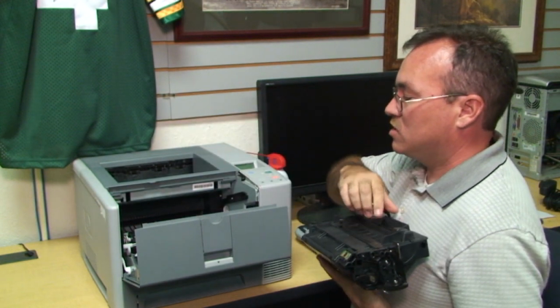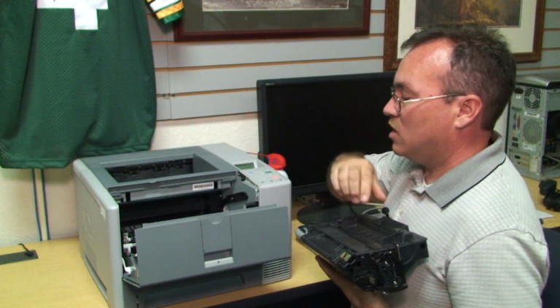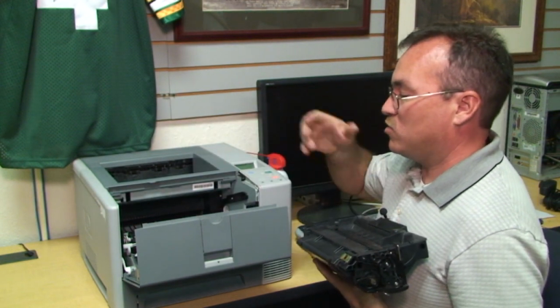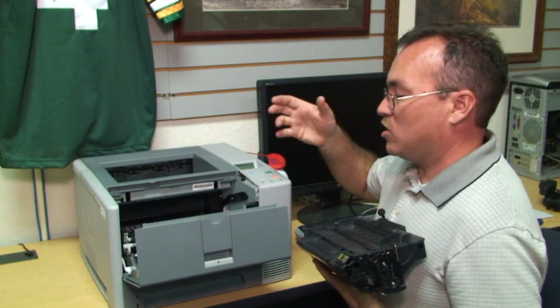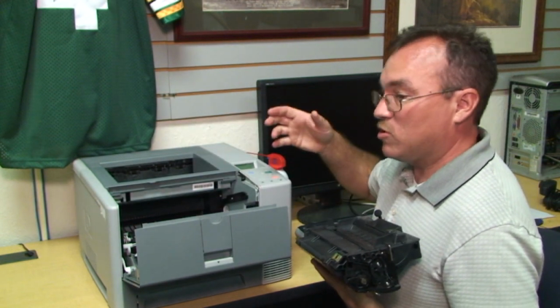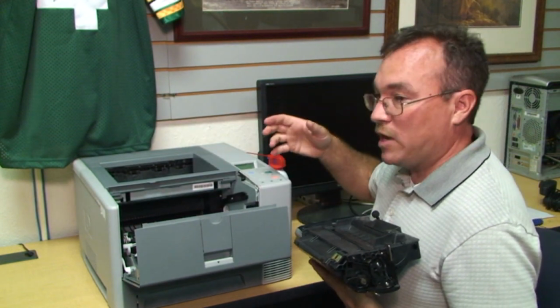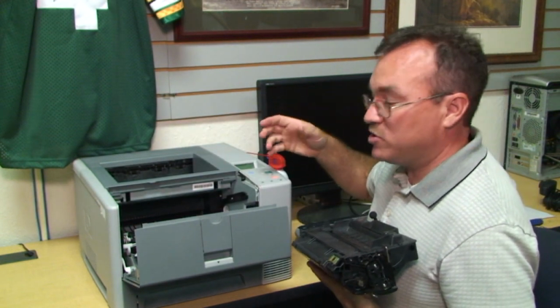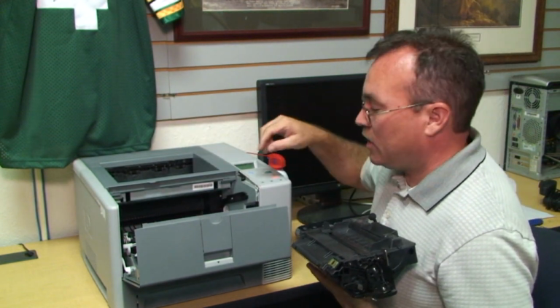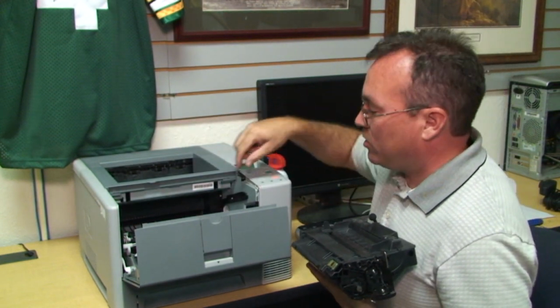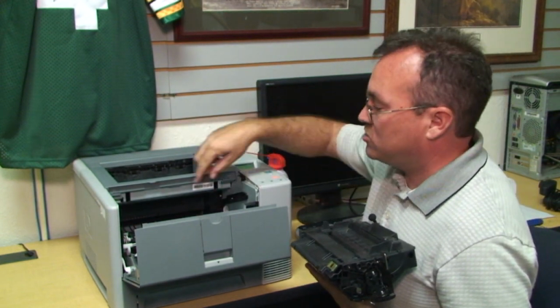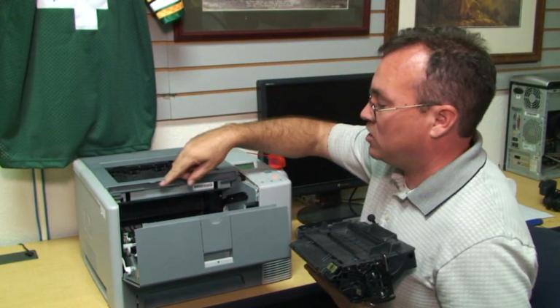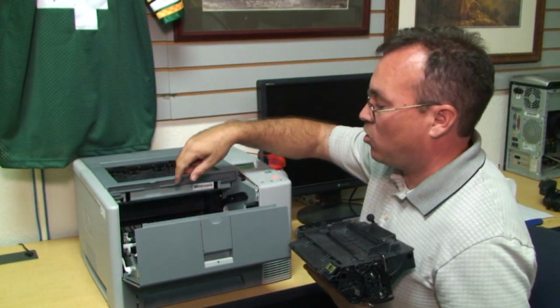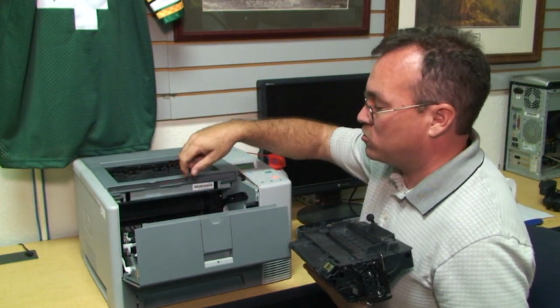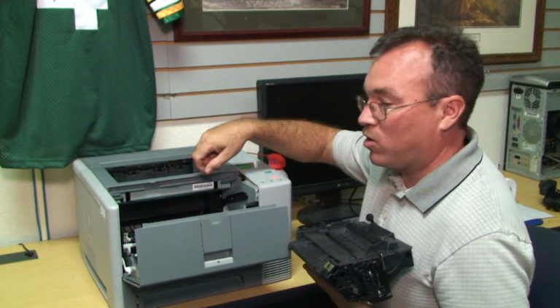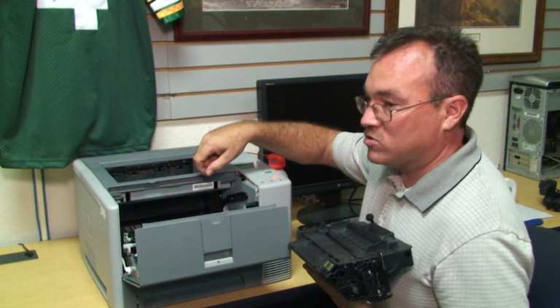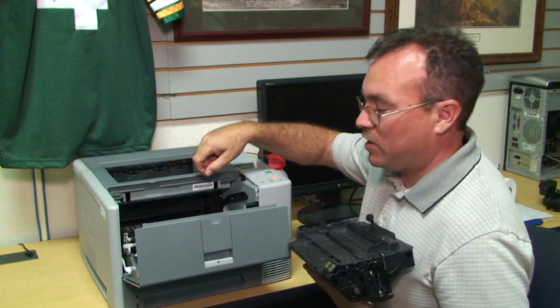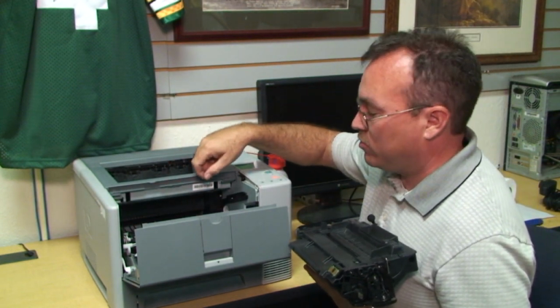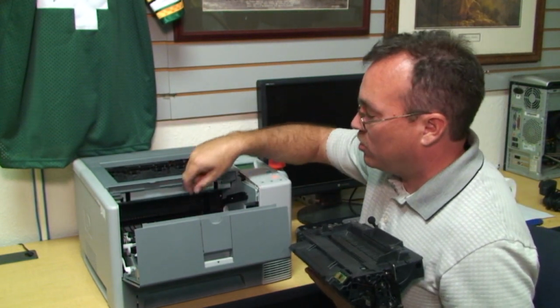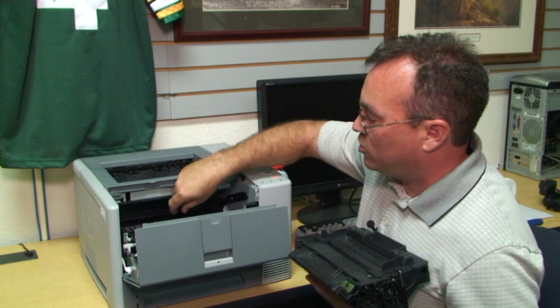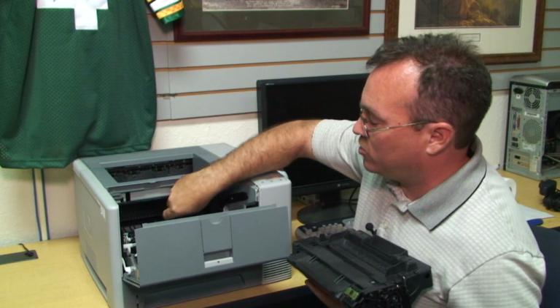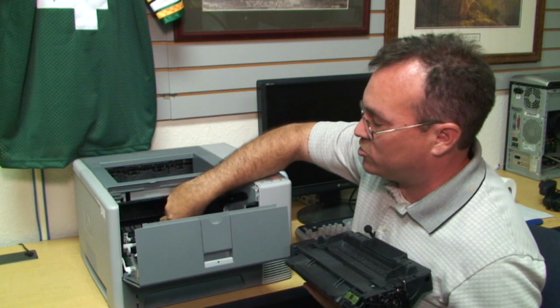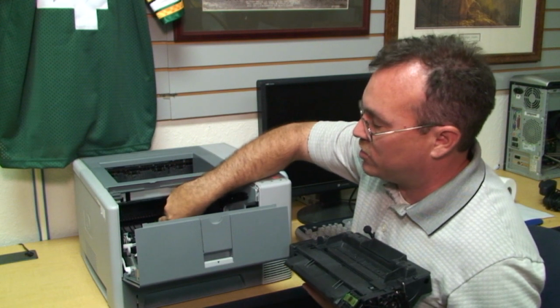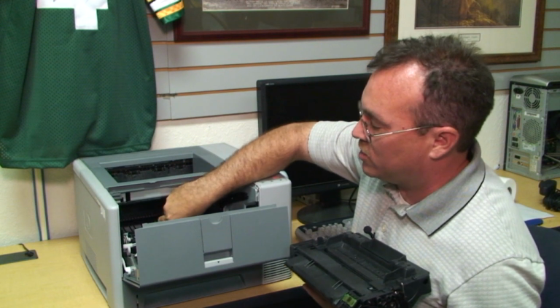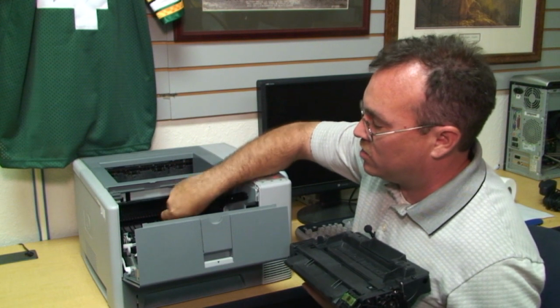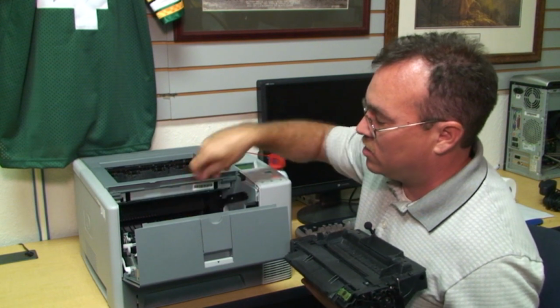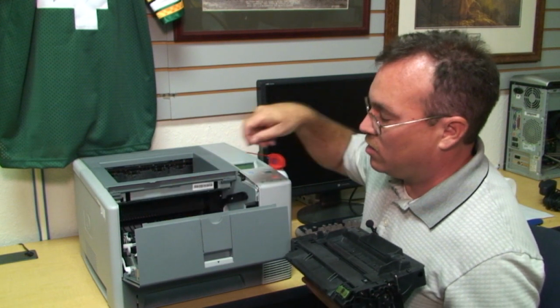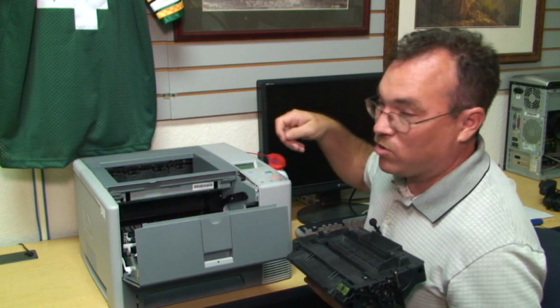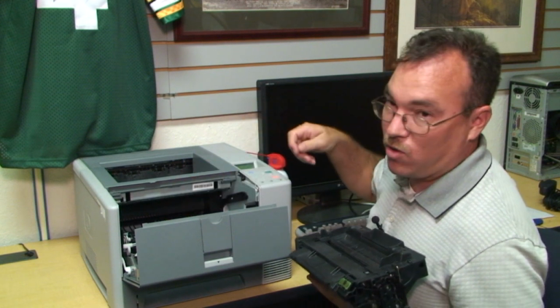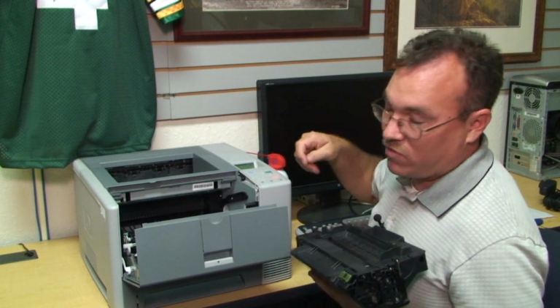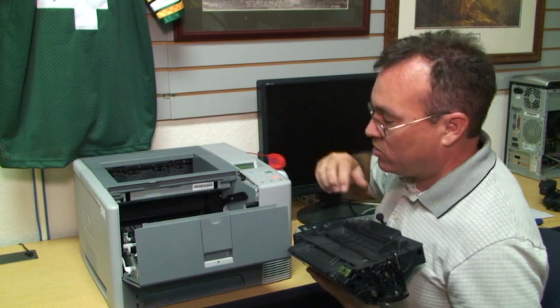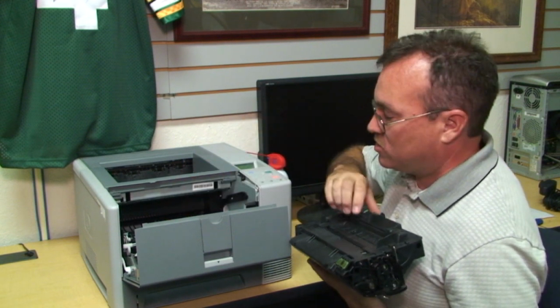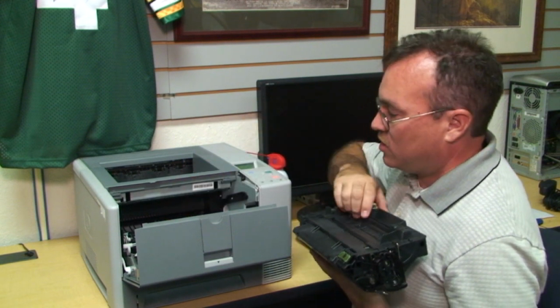If there's also a paper jam and you see any large particles of paper, you can just reach in and pull out whatever you can see.